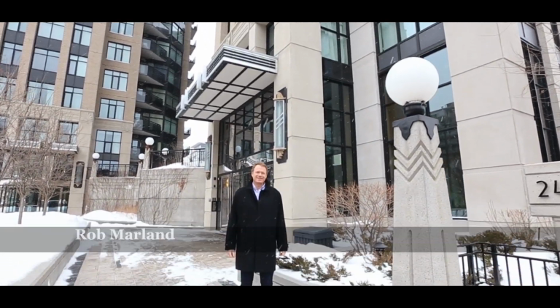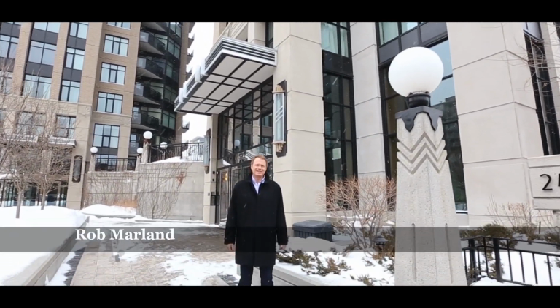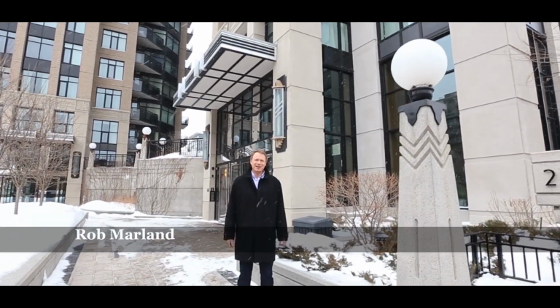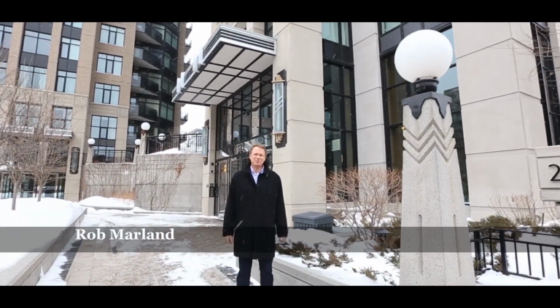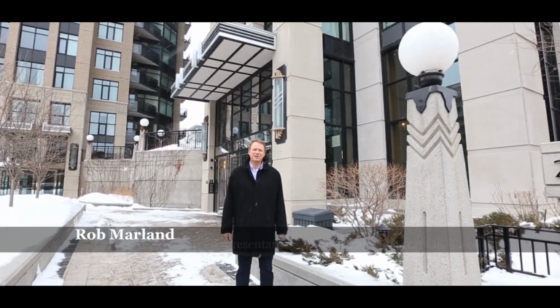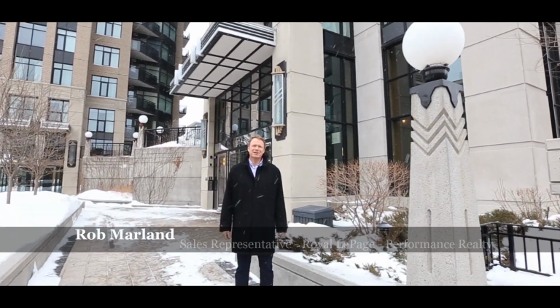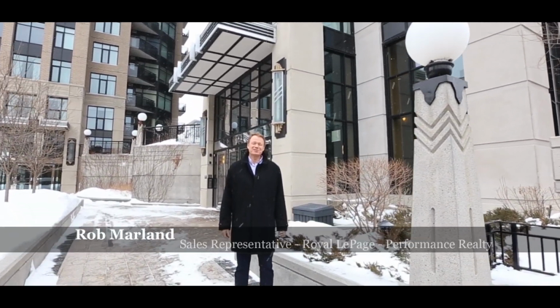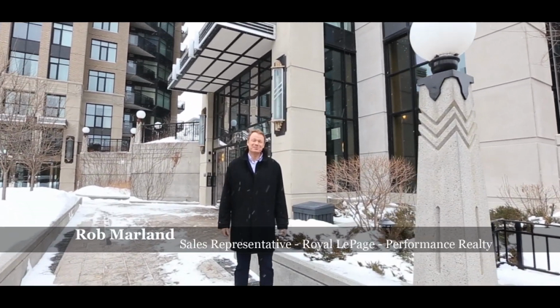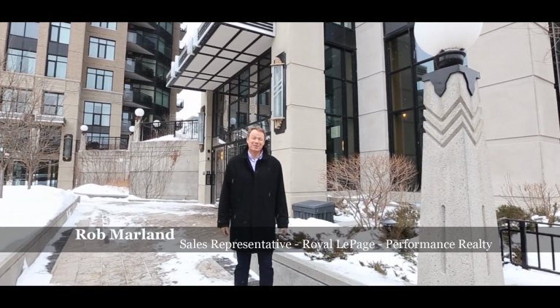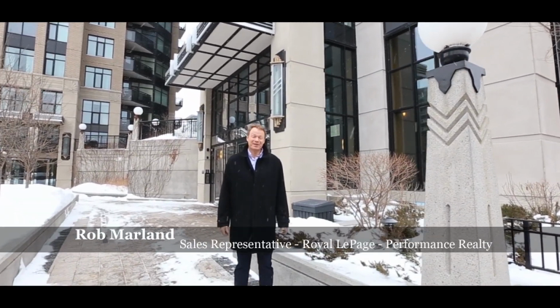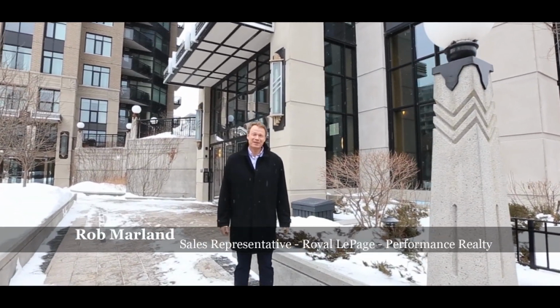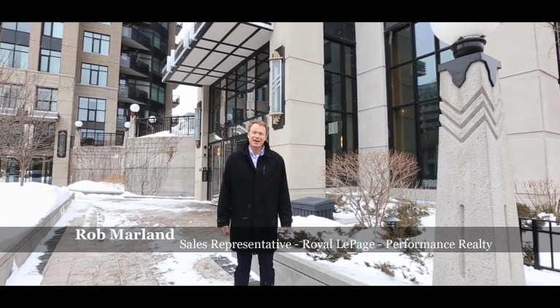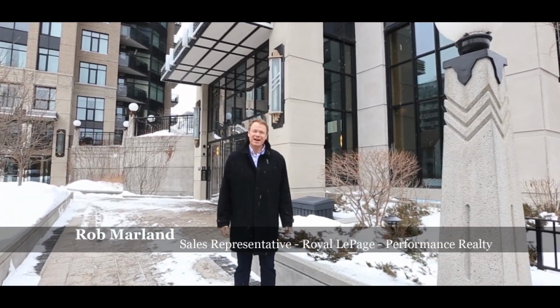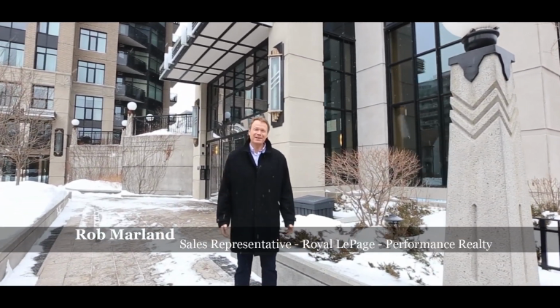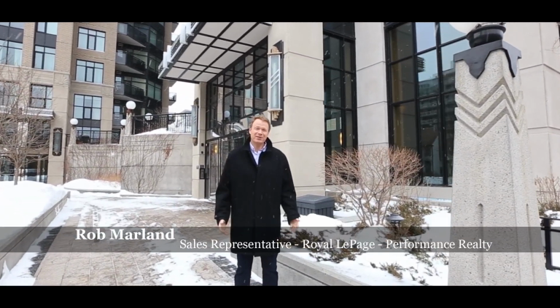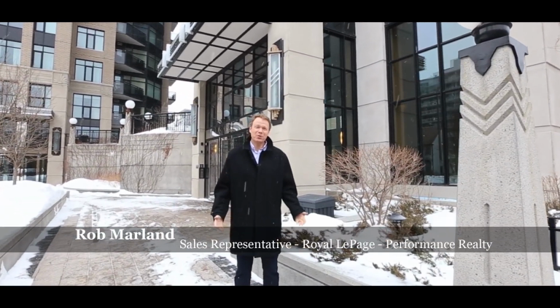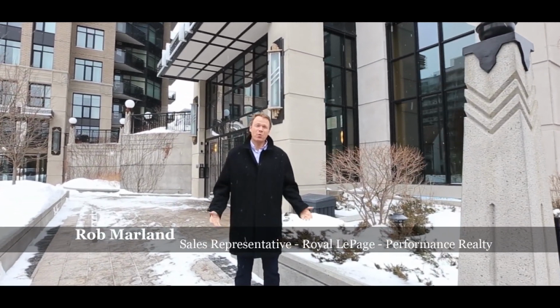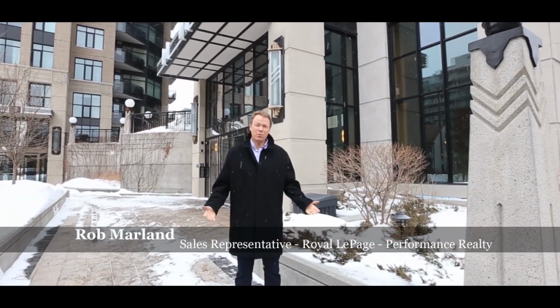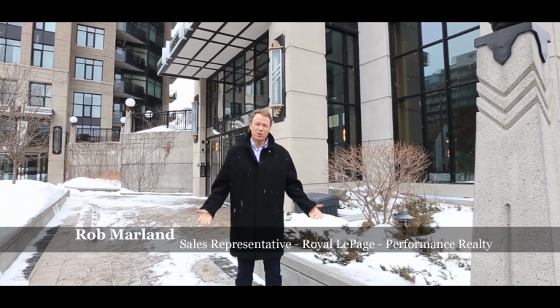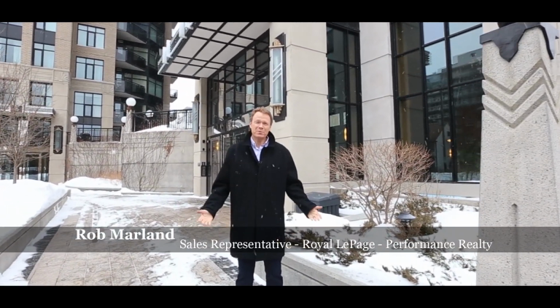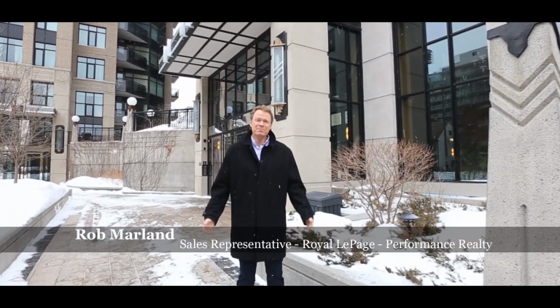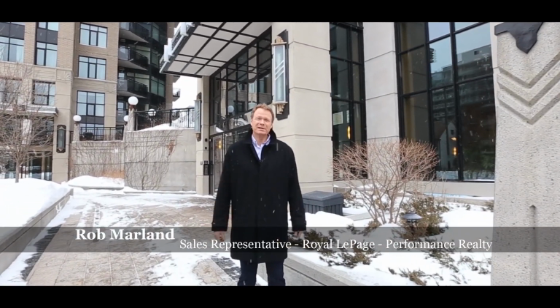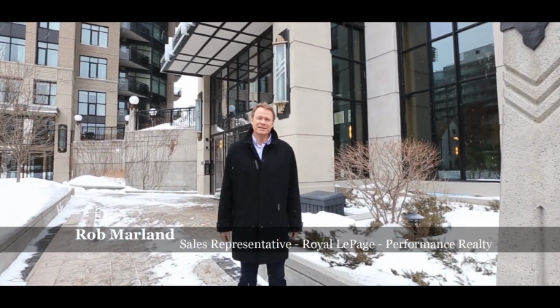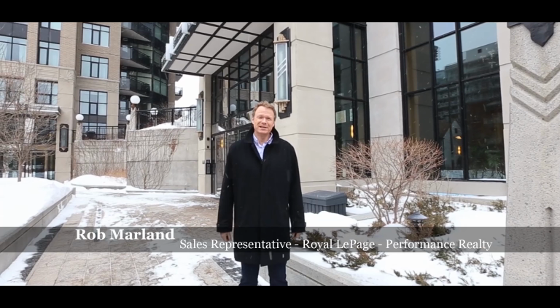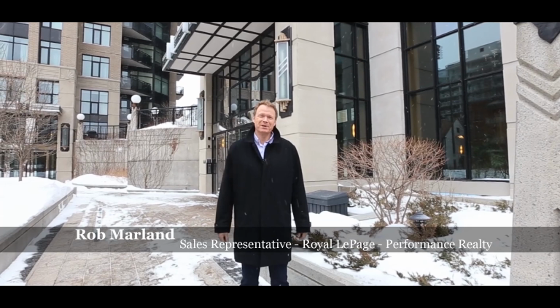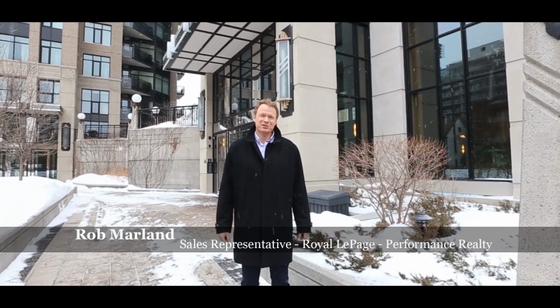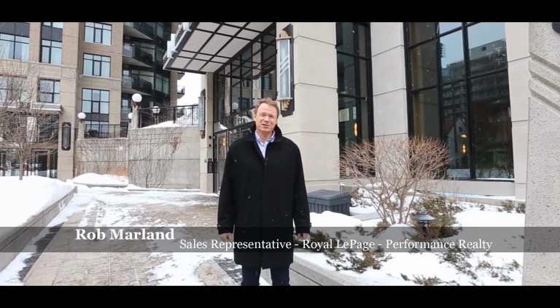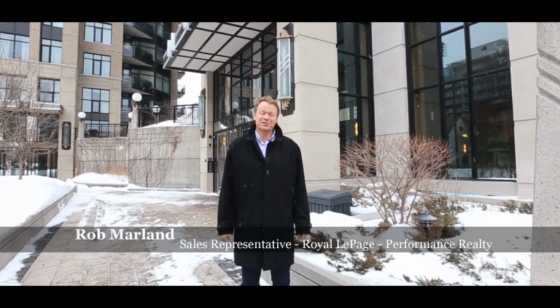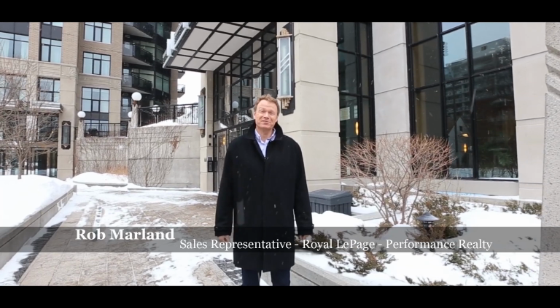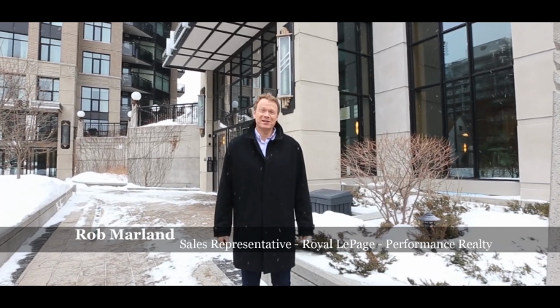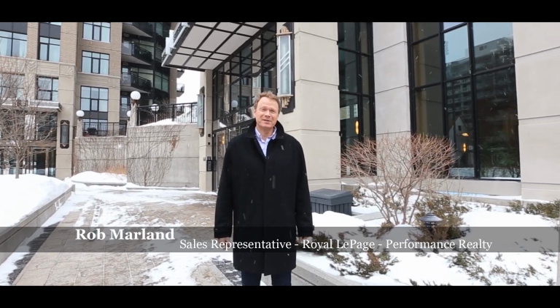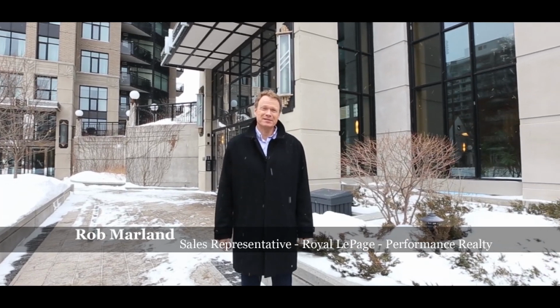Today we're in front of Hudson Park, another award-winning building done by Charlesford Developments.